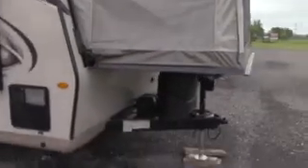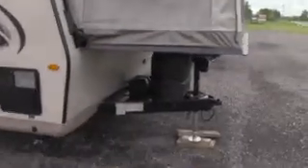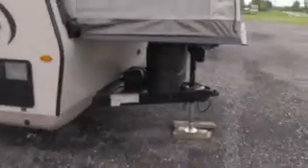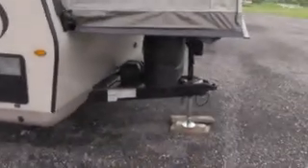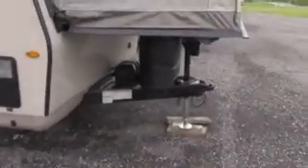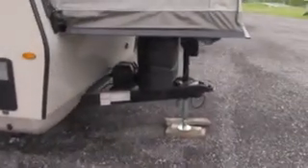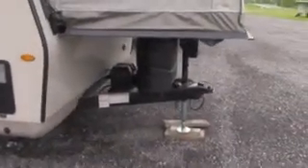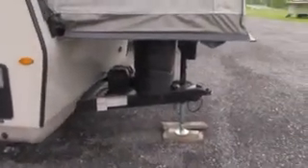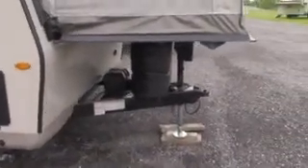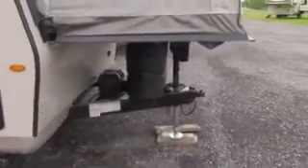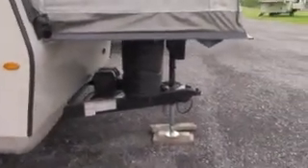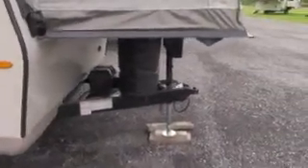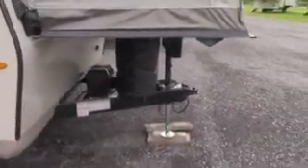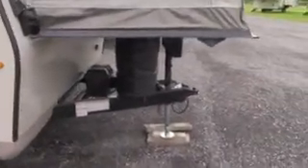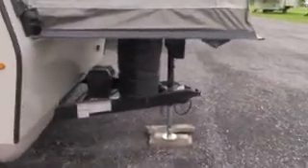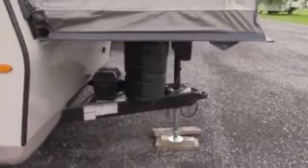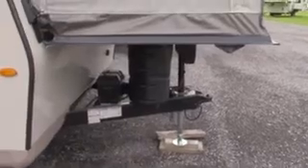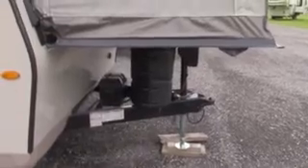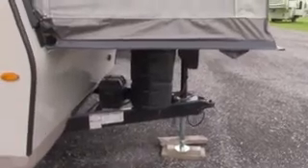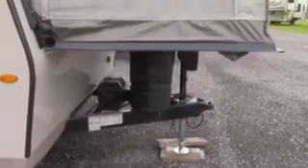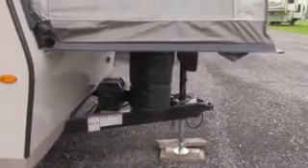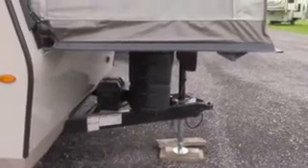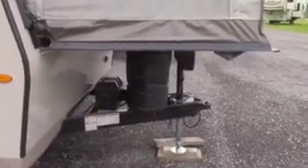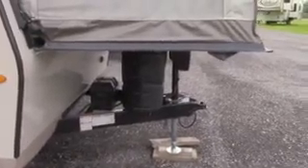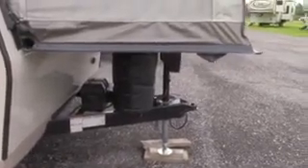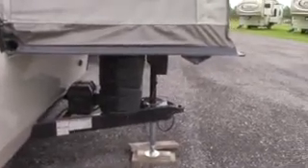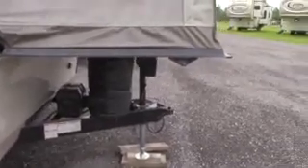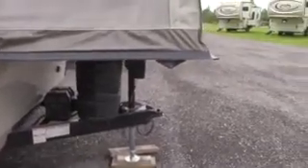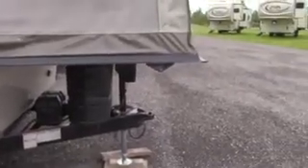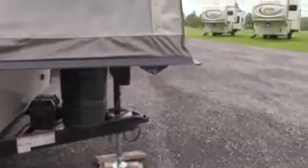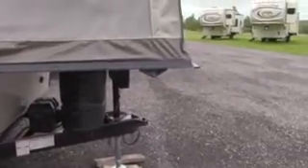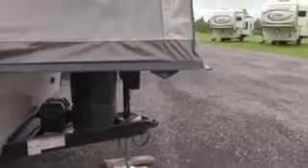At the front here we've got two 30-pound propane tanks, a deep cycle RV battery, and a power jack.